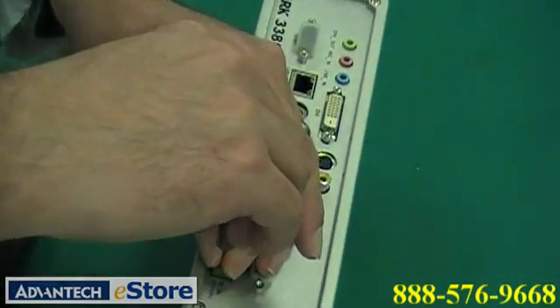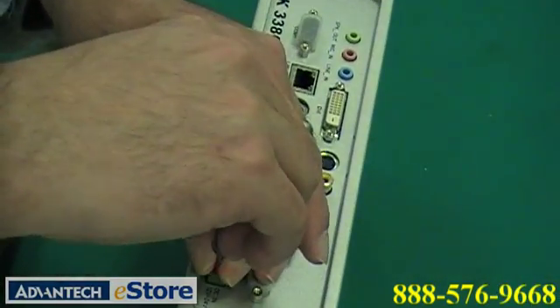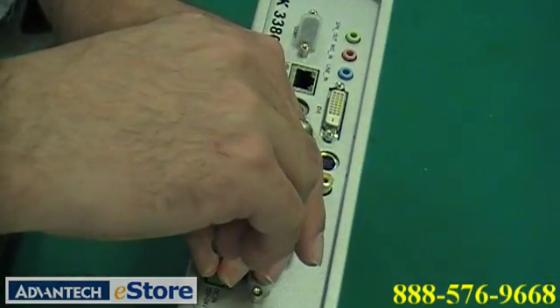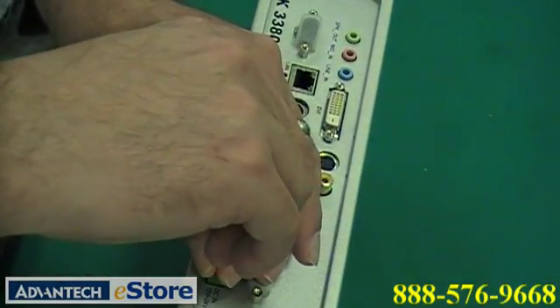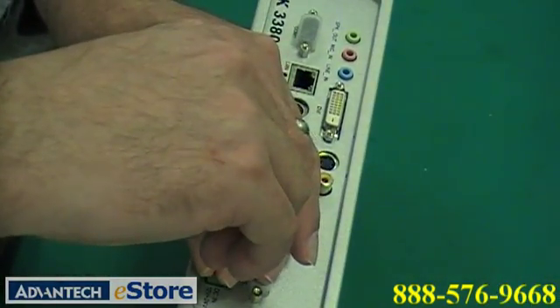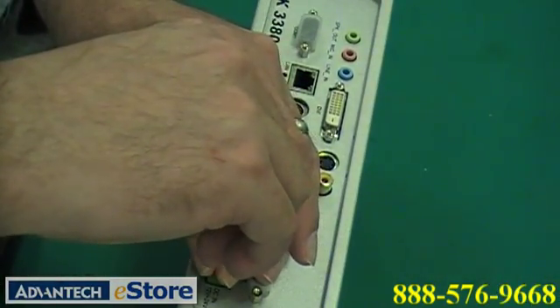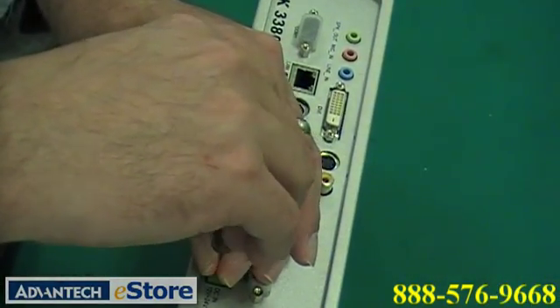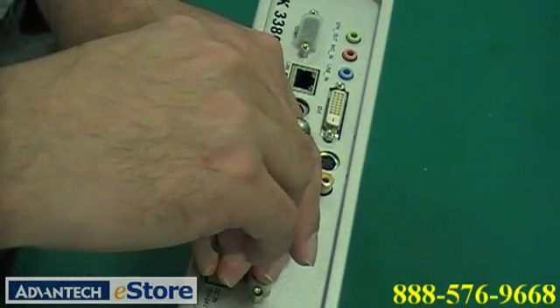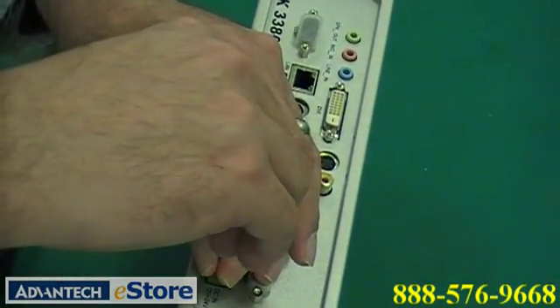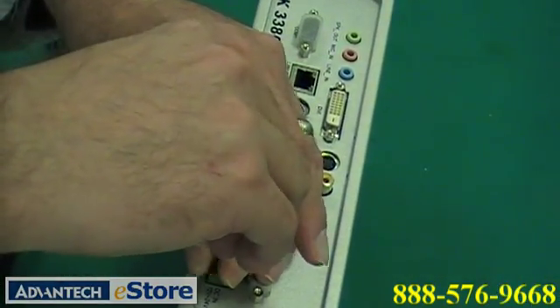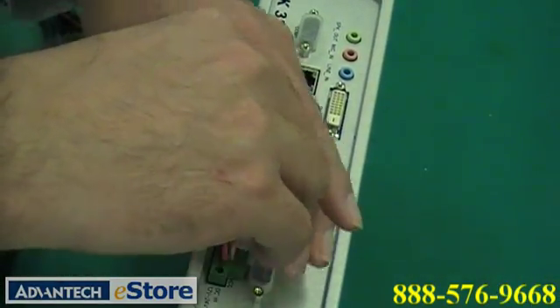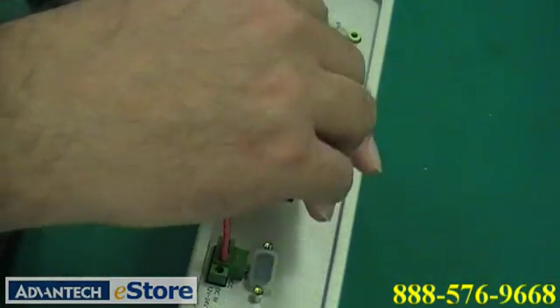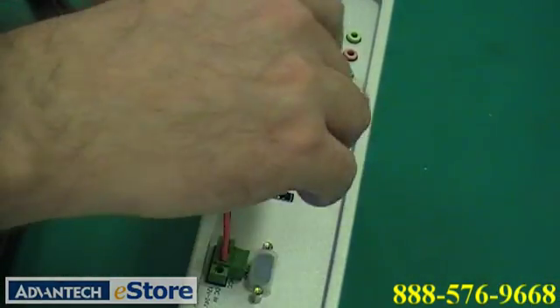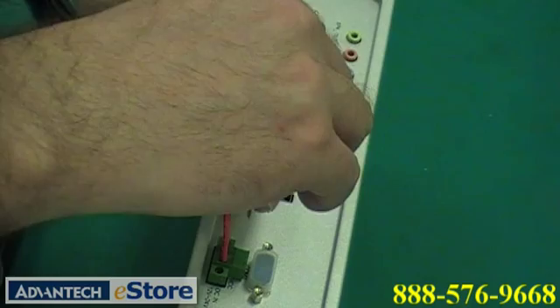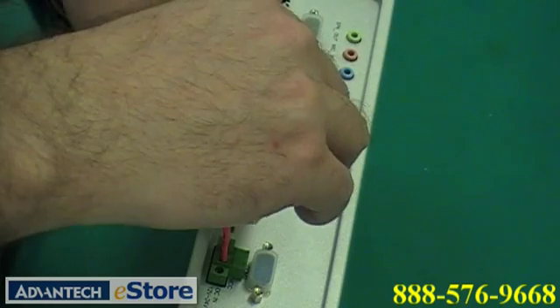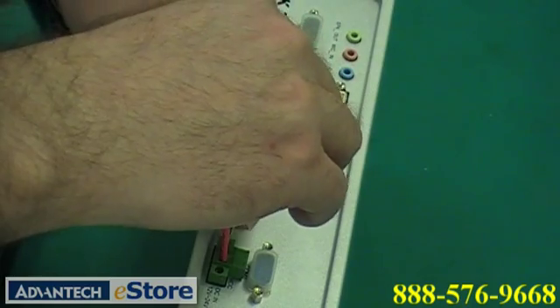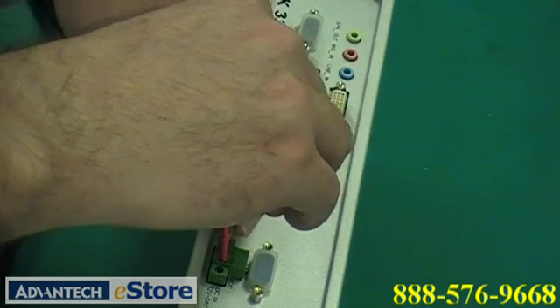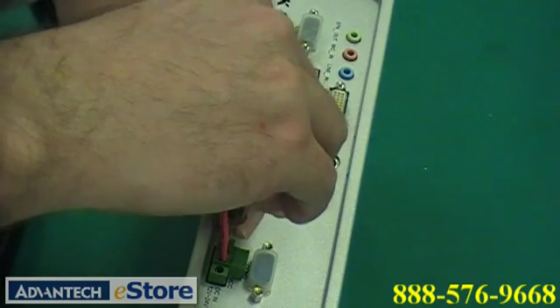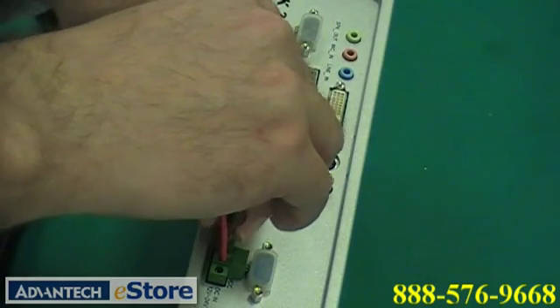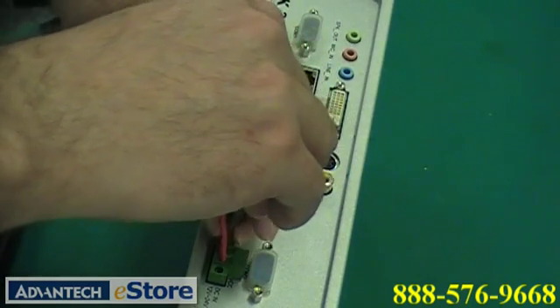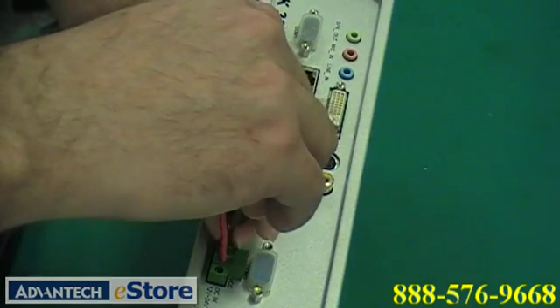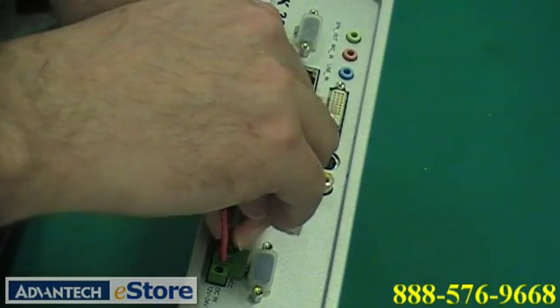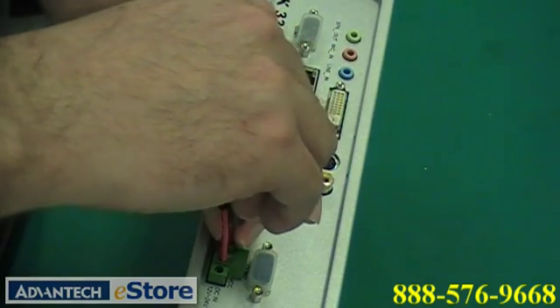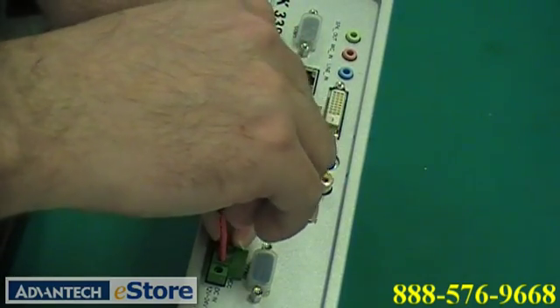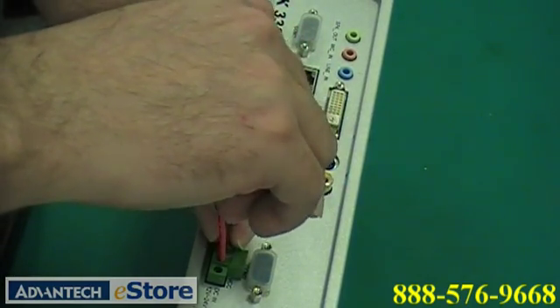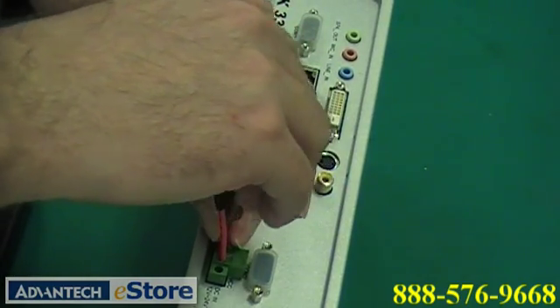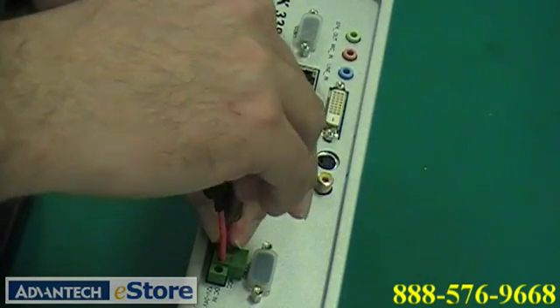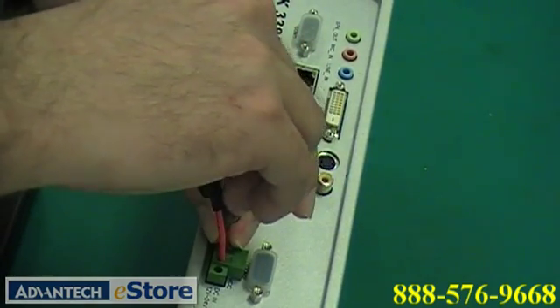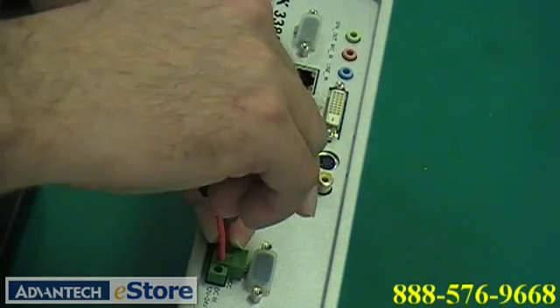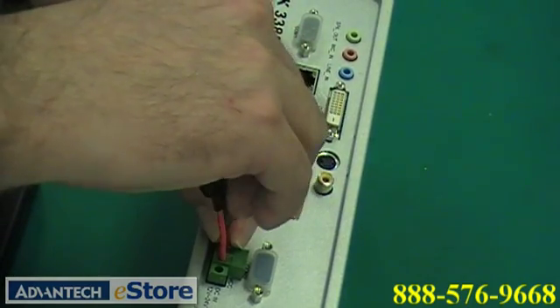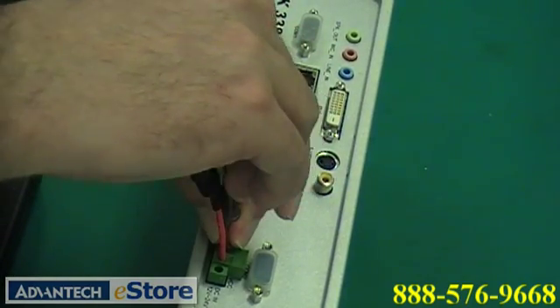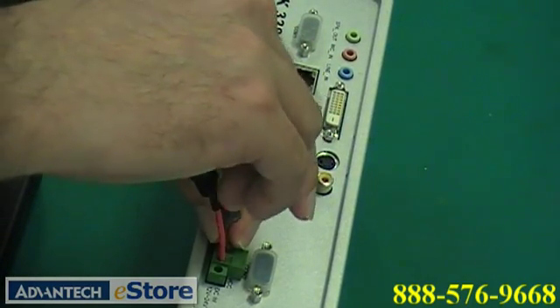Be sure not to apply too much pressure or you could strip the screws in the terminal lock.